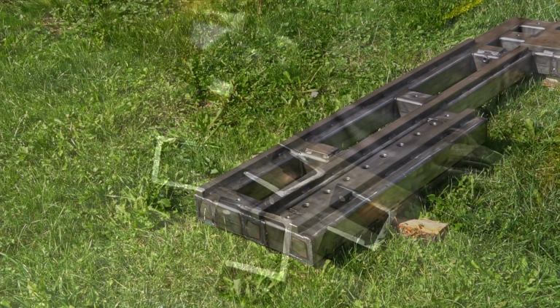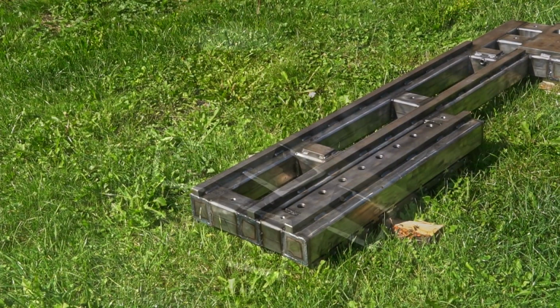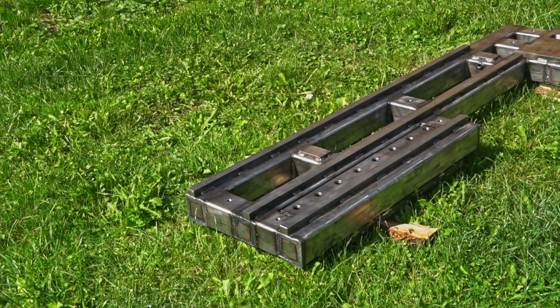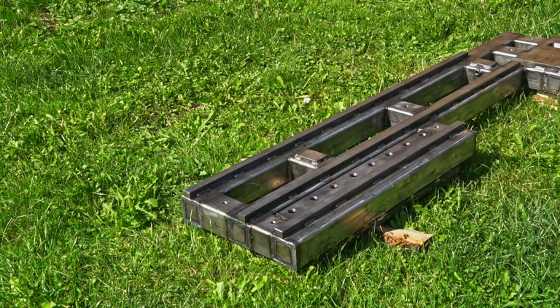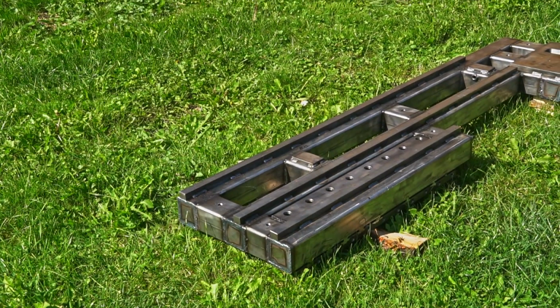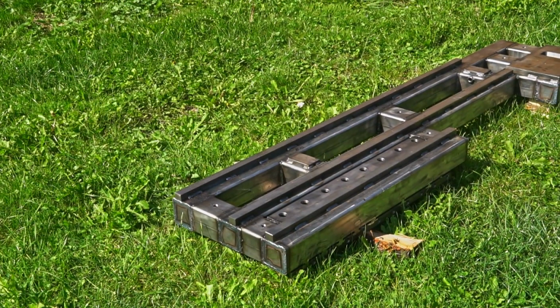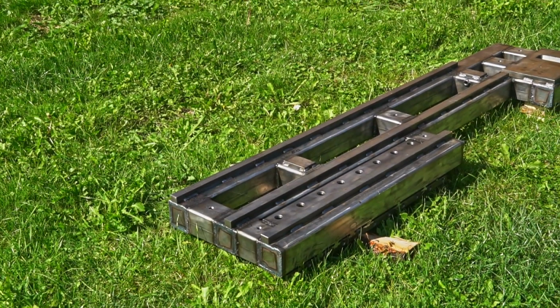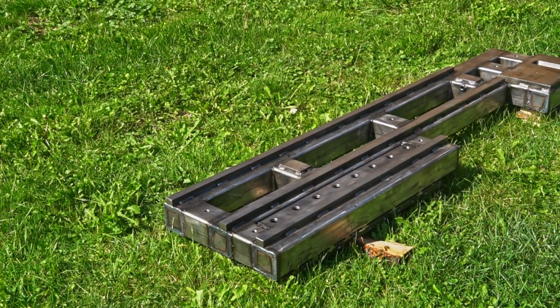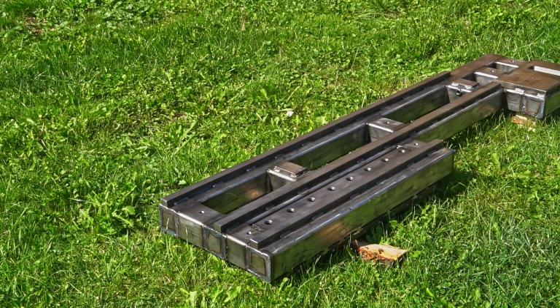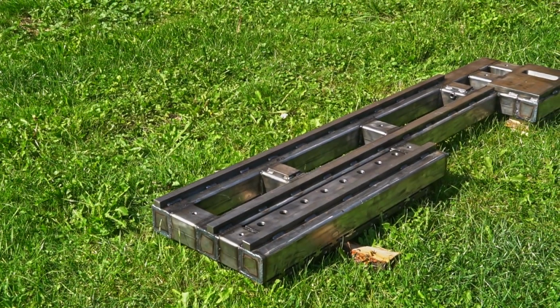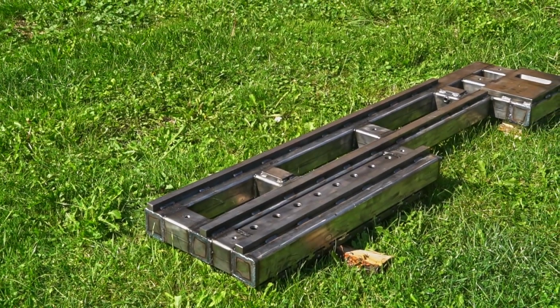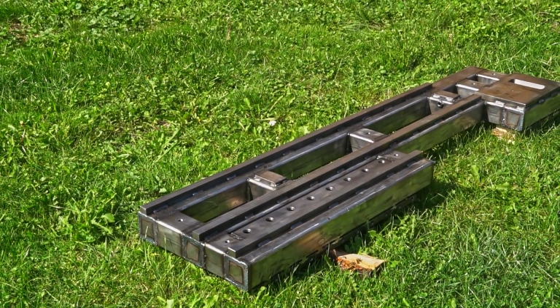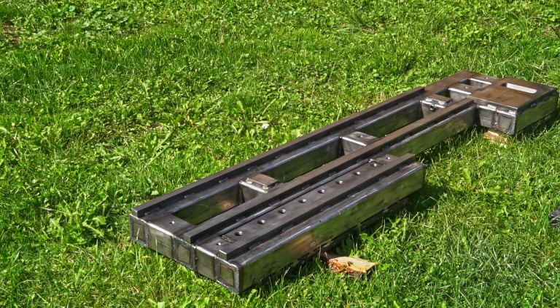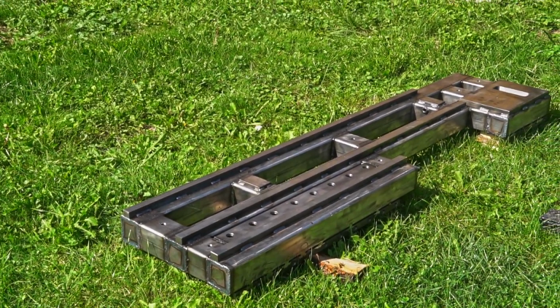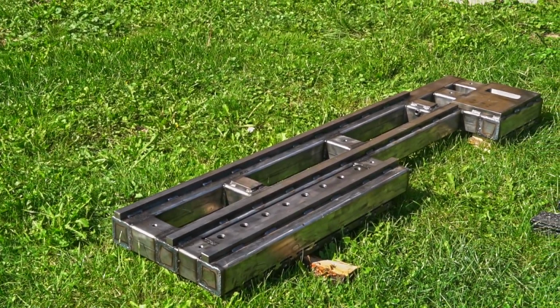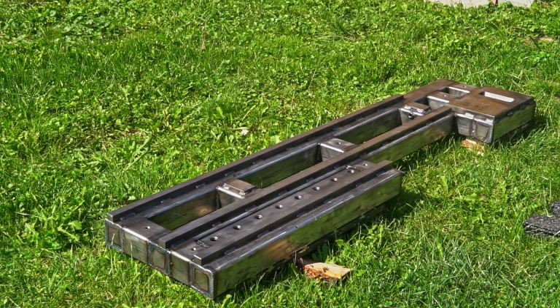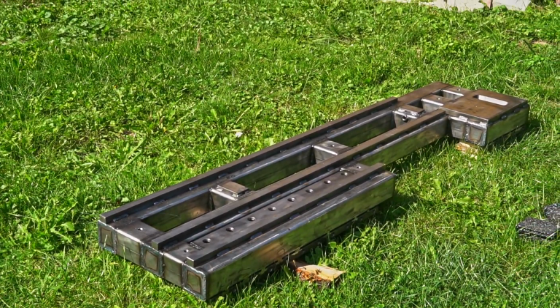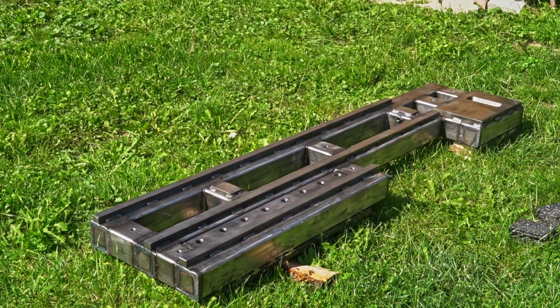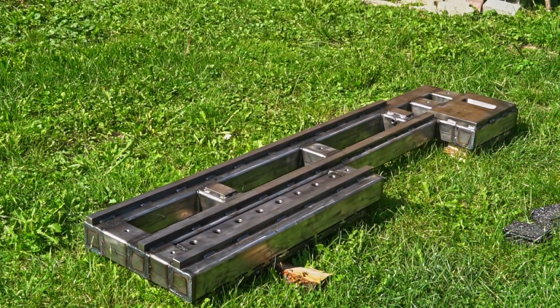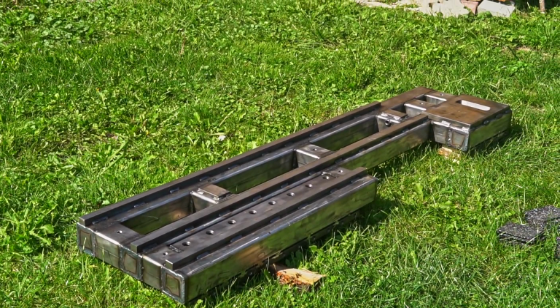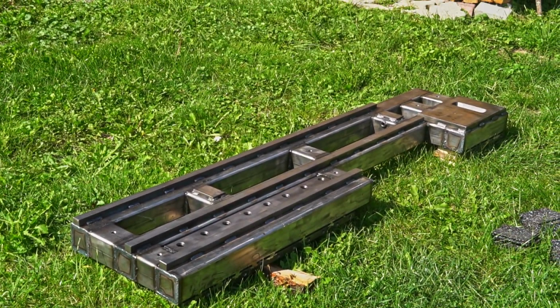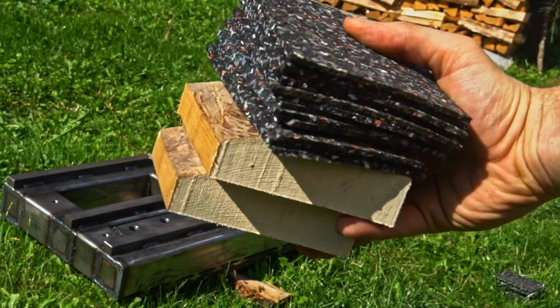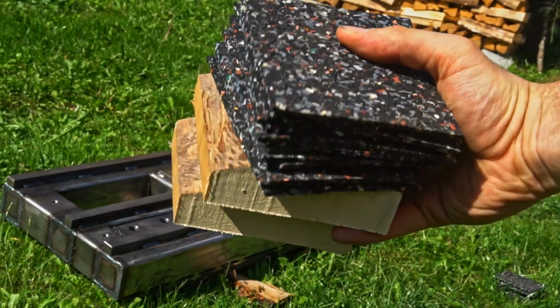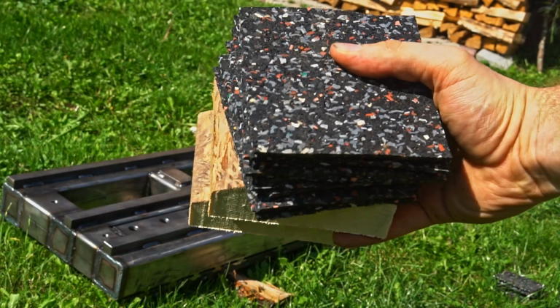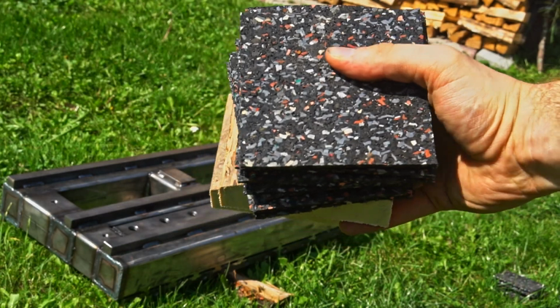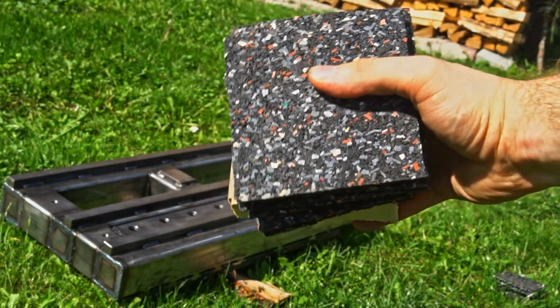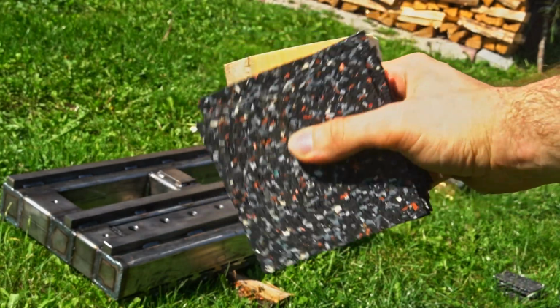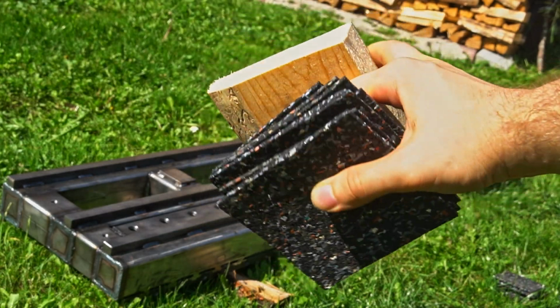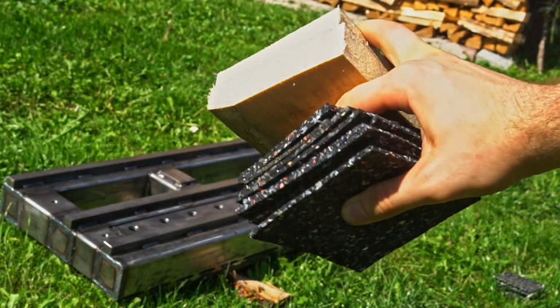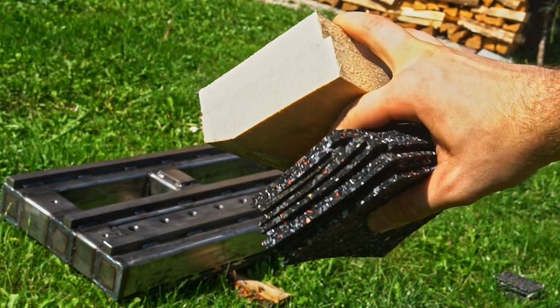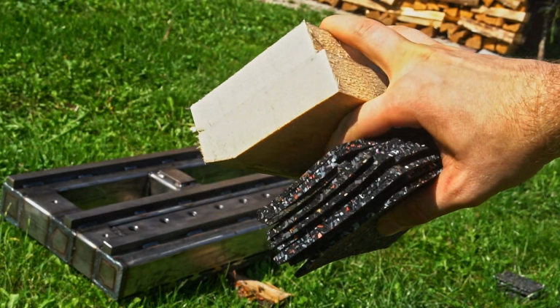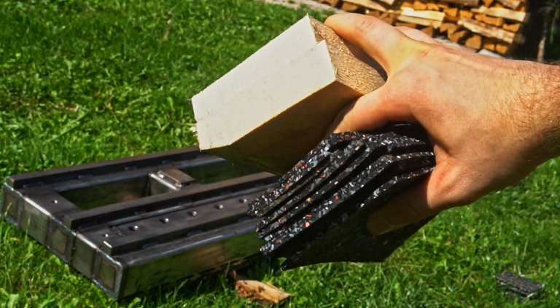Here is the frame. It was already seasoned, but there might be some stress still in there. Let's work on it.